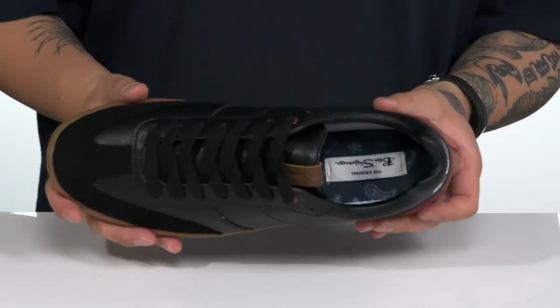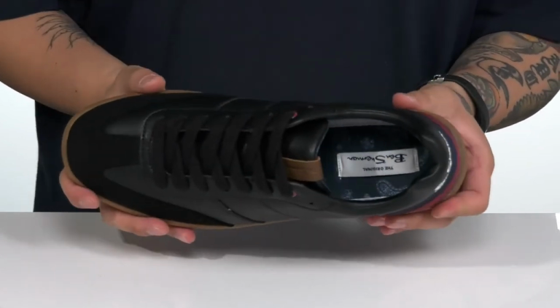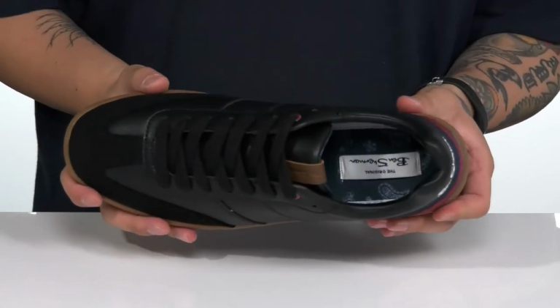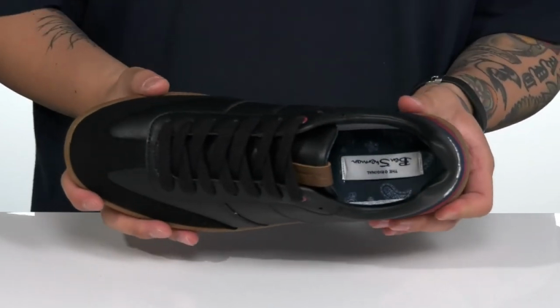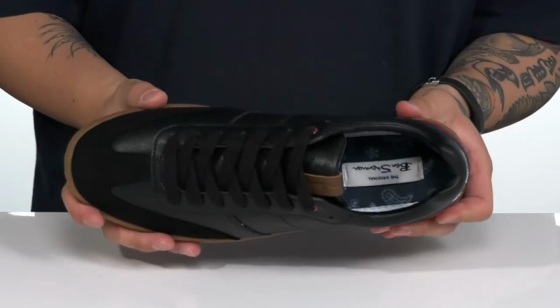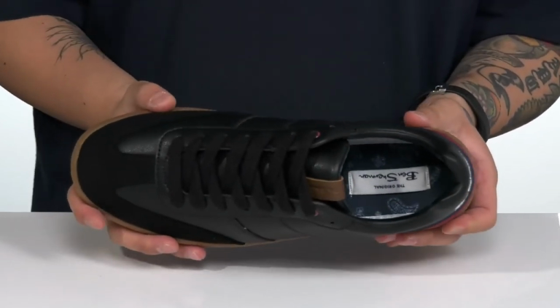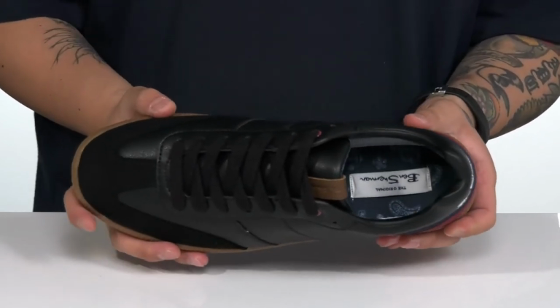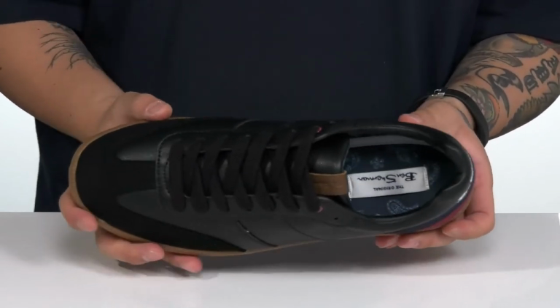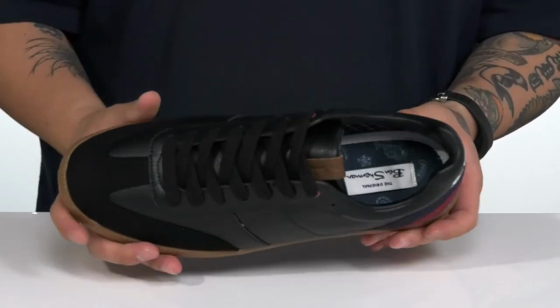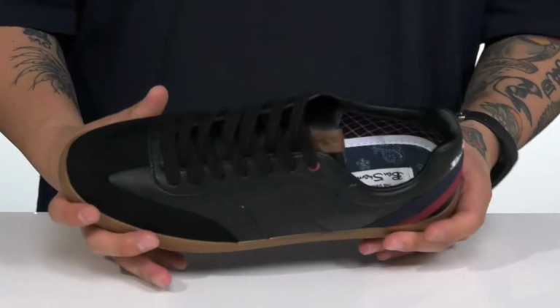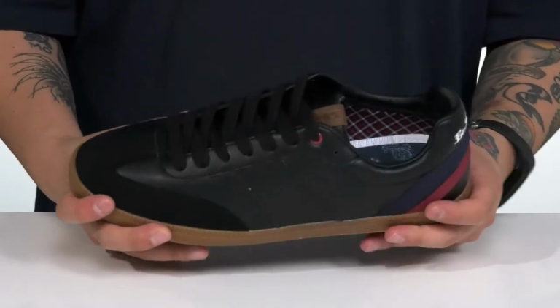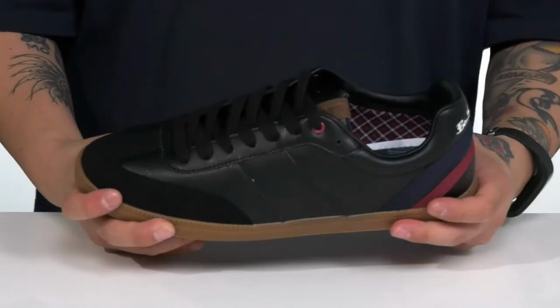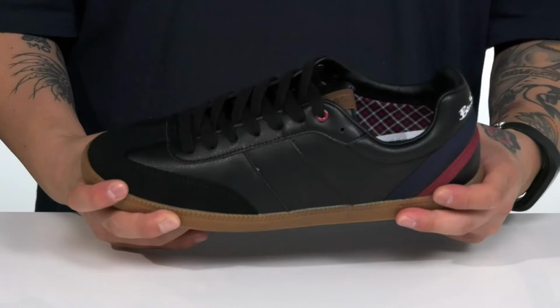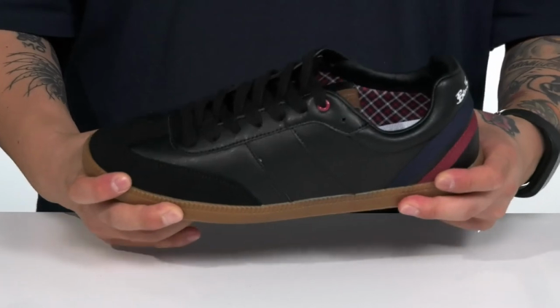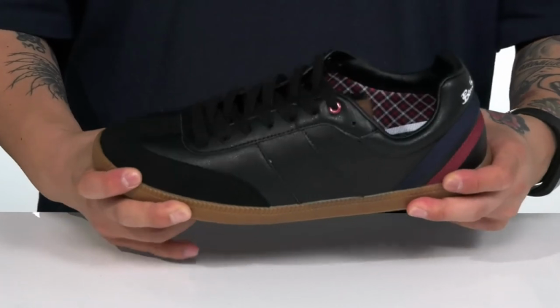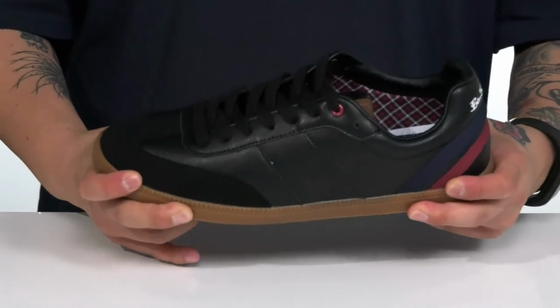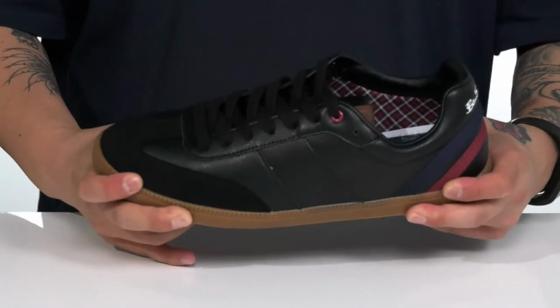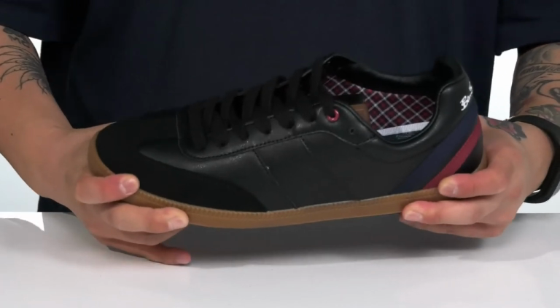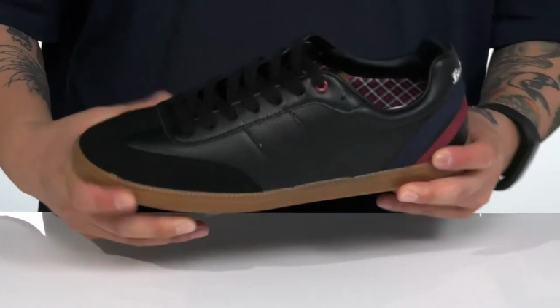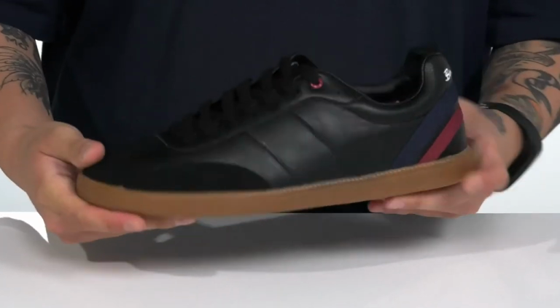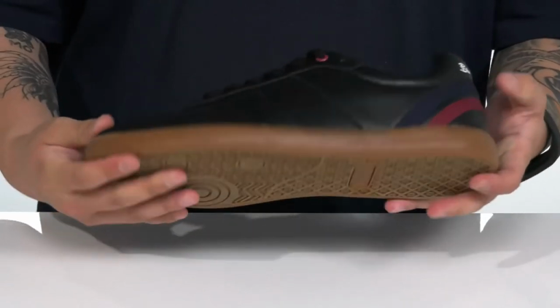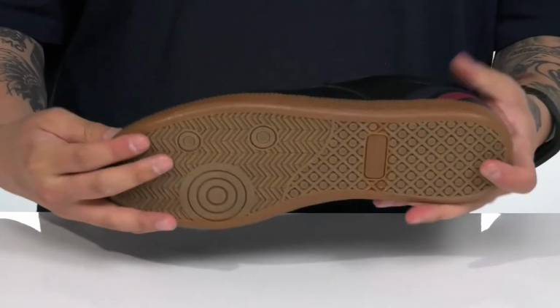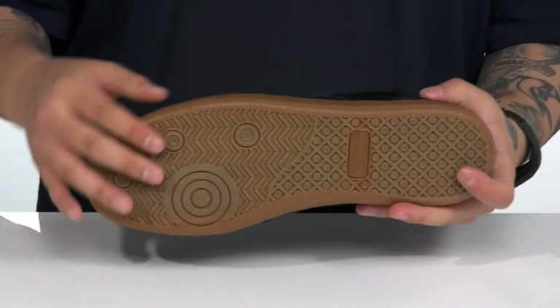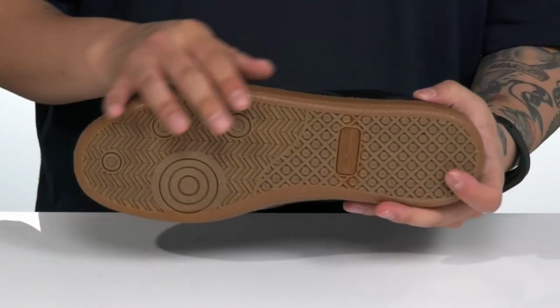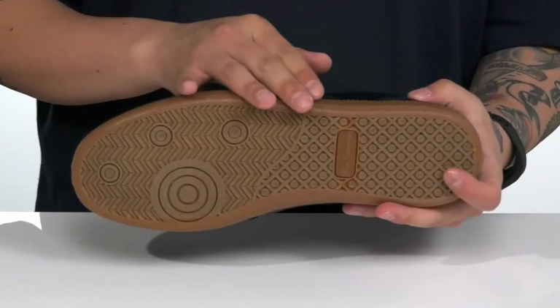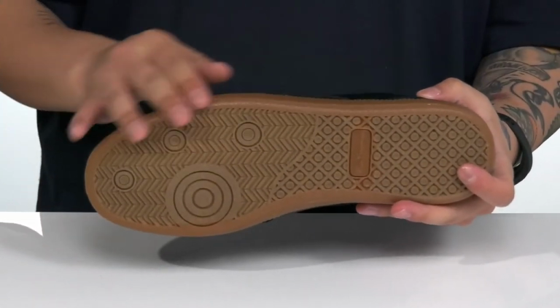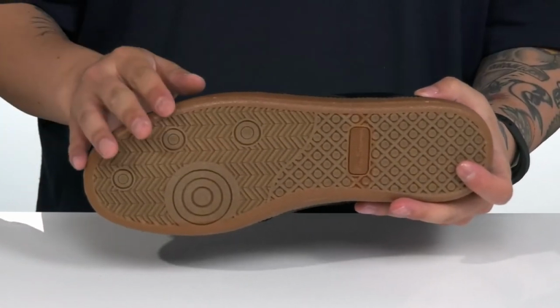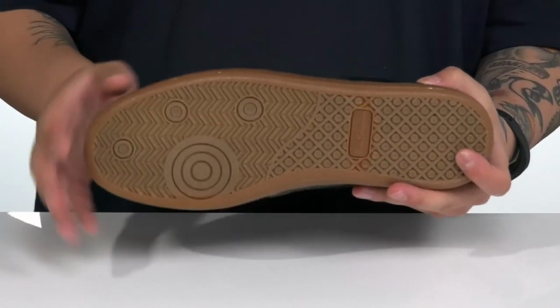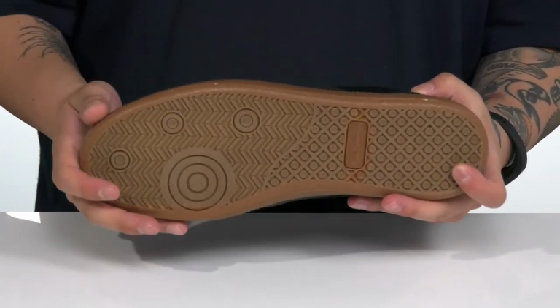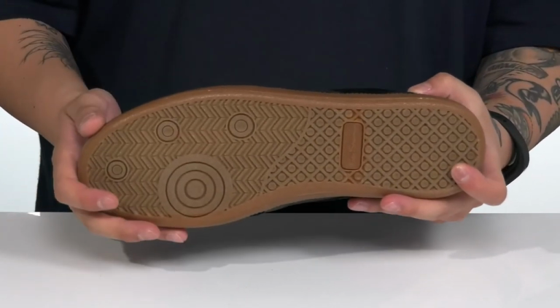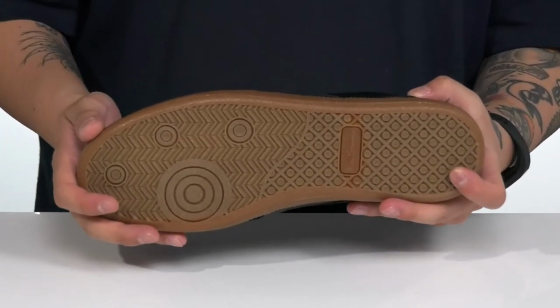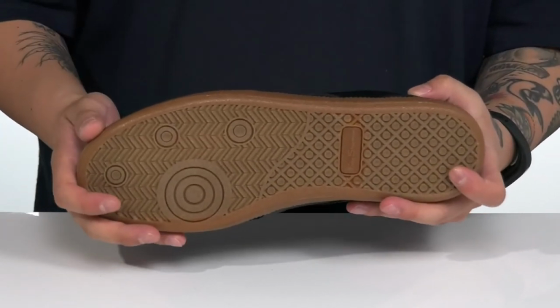to help absorb shock and keep you comfortable. Sits on top of a sturdy design and of course a textured rubber outsole to keep you stable.